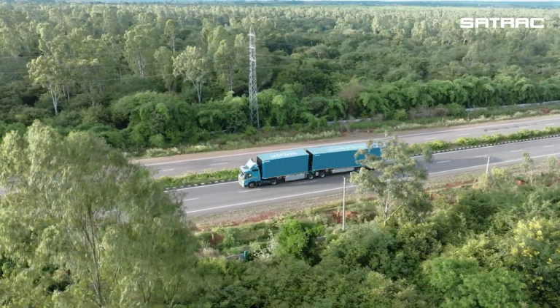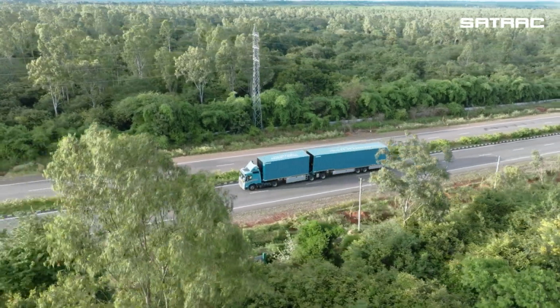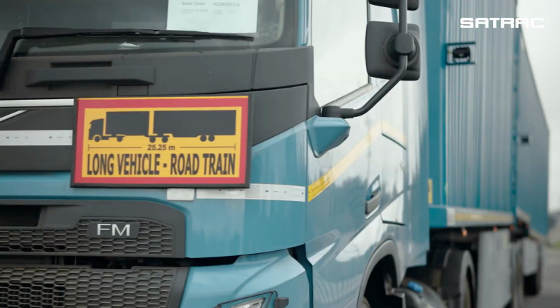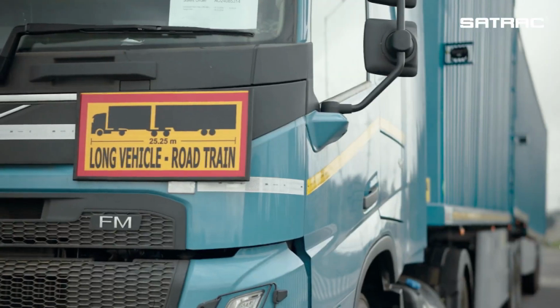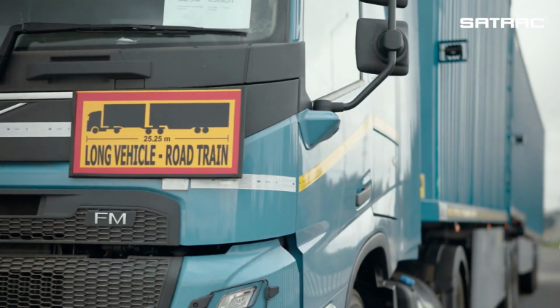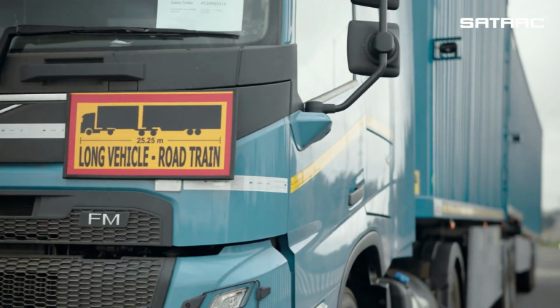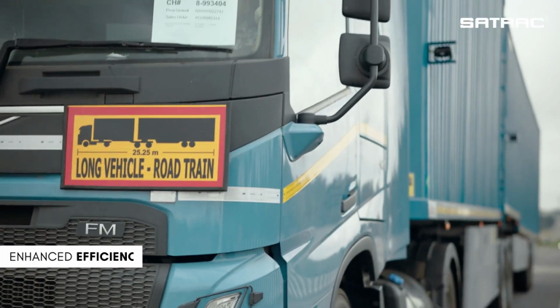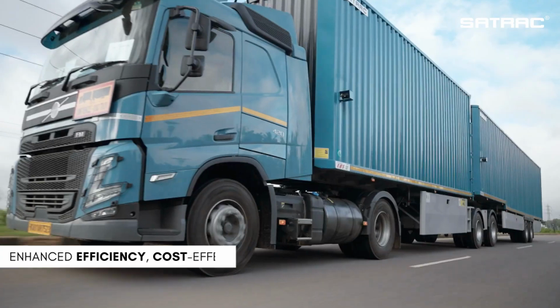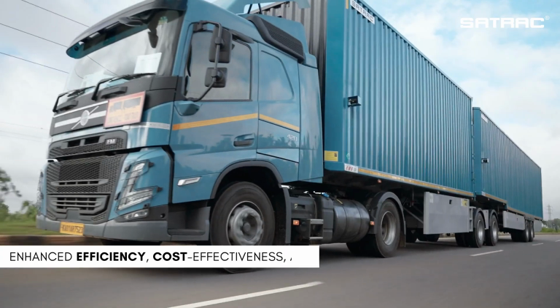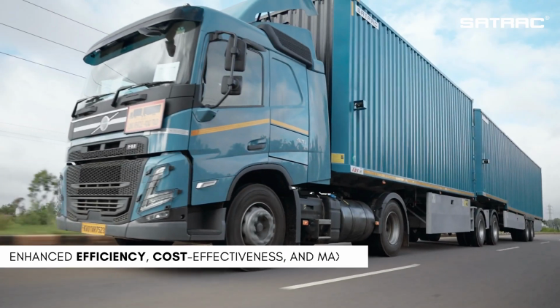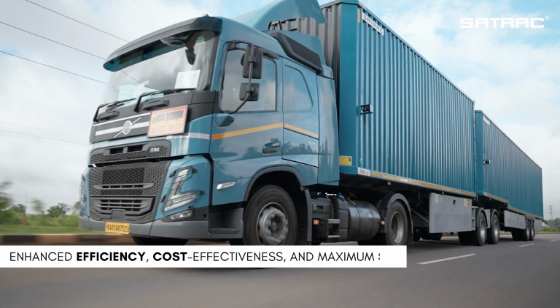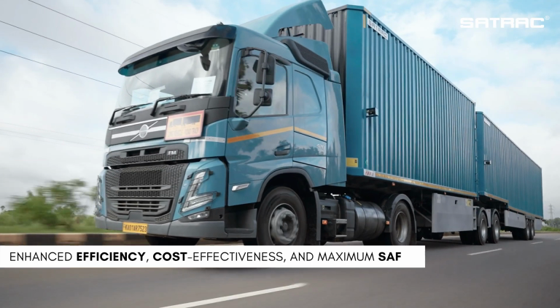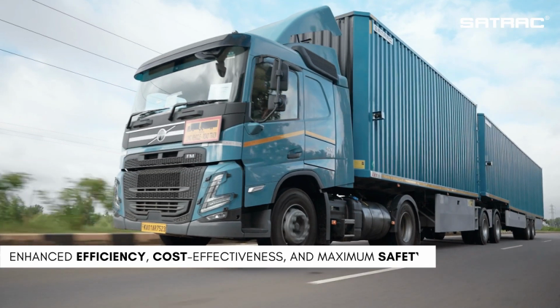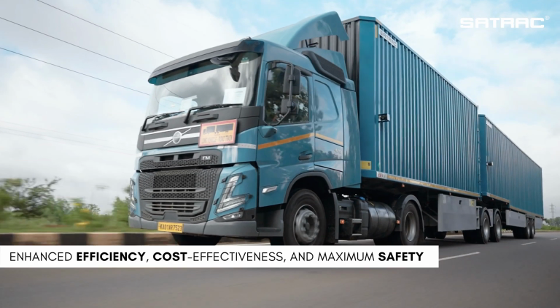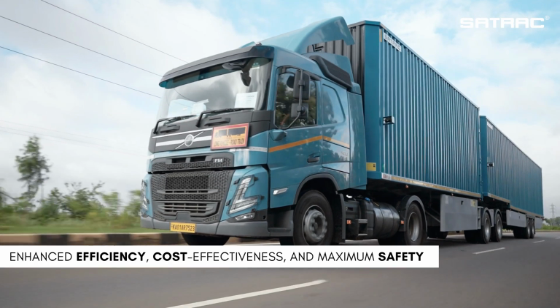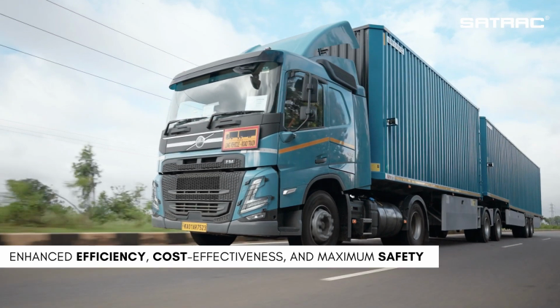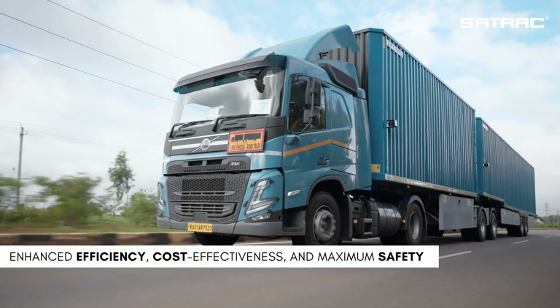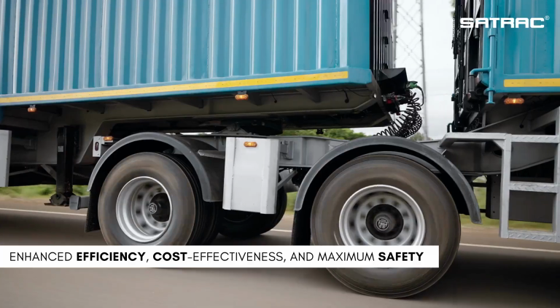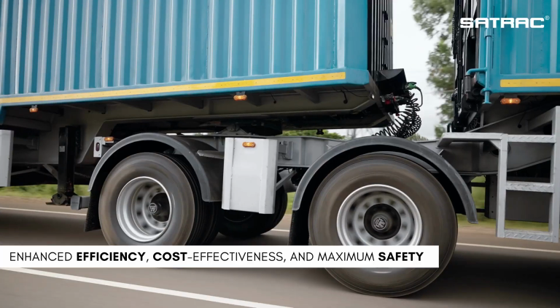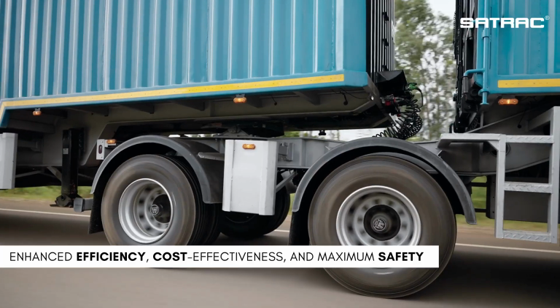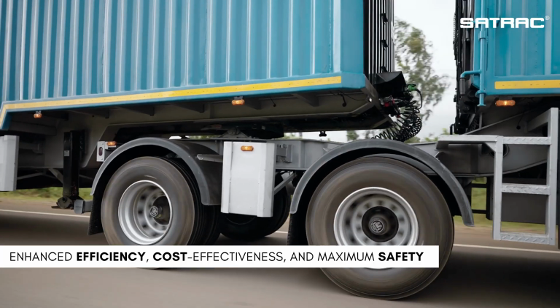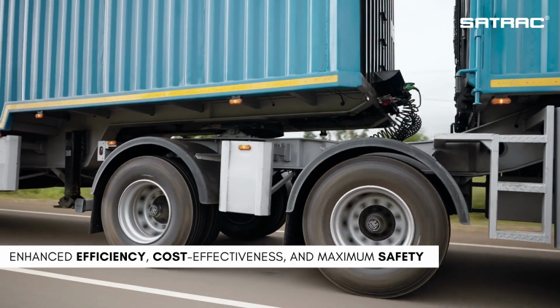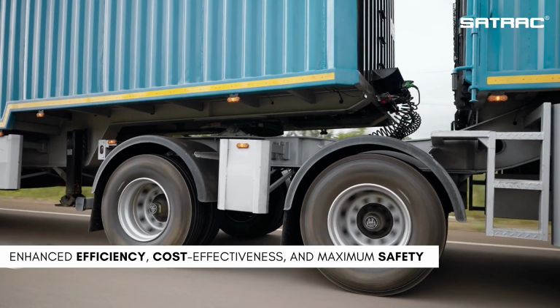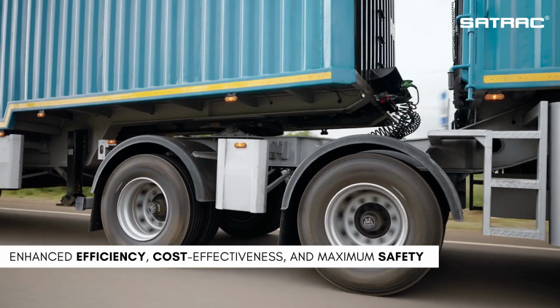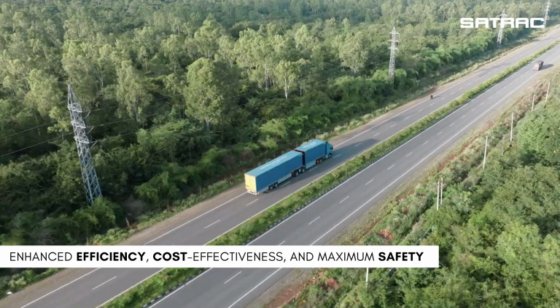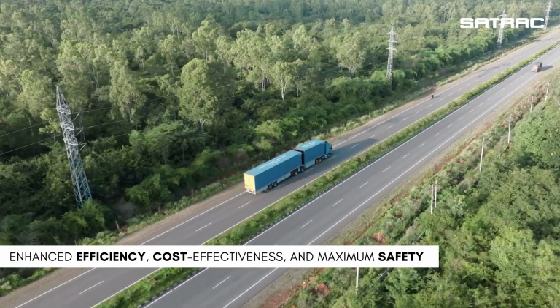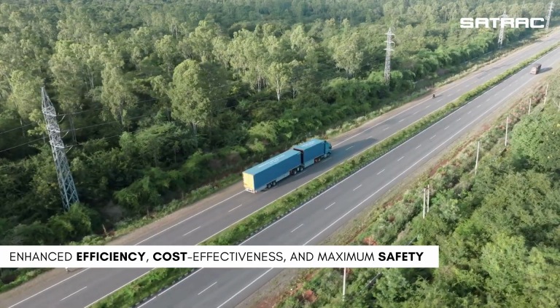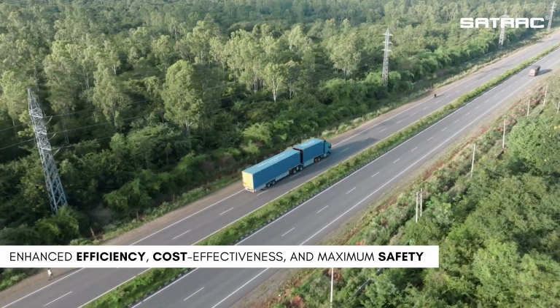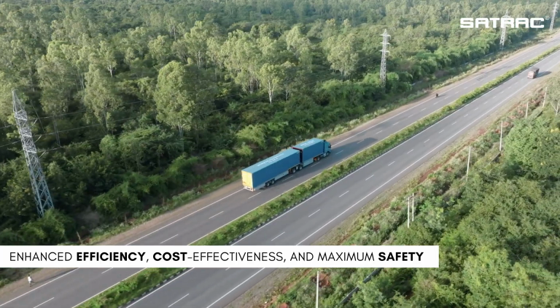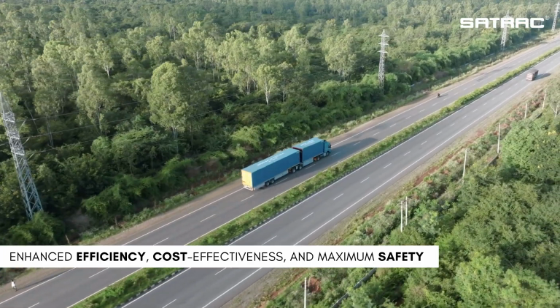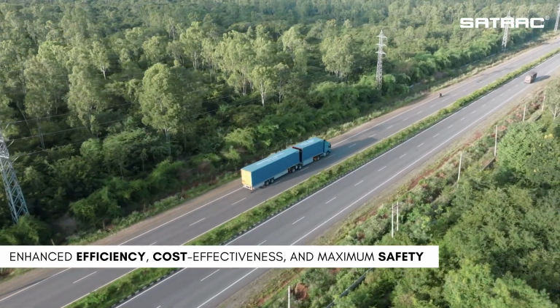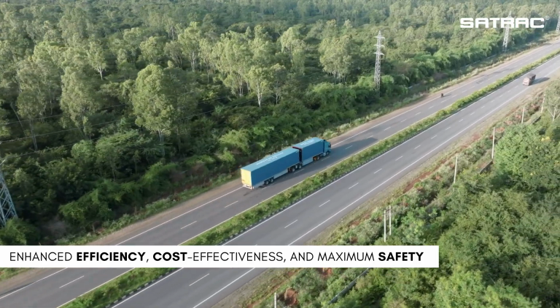These trailers are designed for enhanced efficiency, better cost effectiveness, and maximum safety.